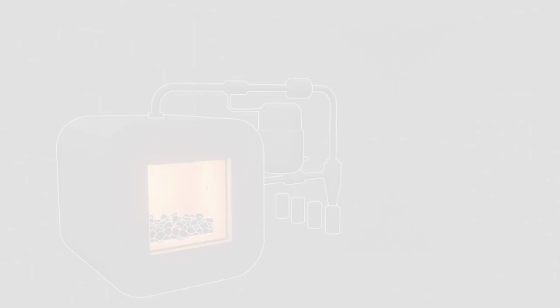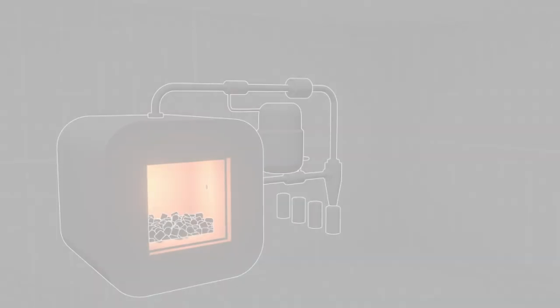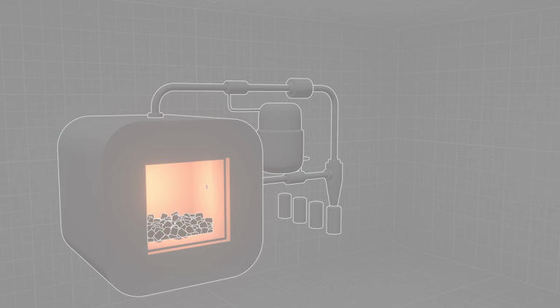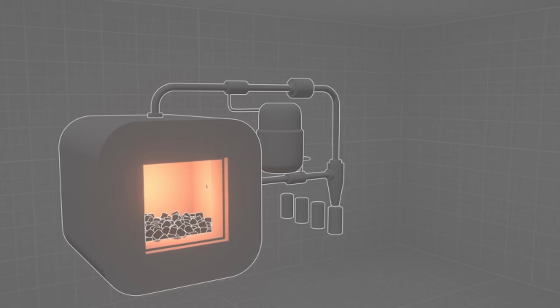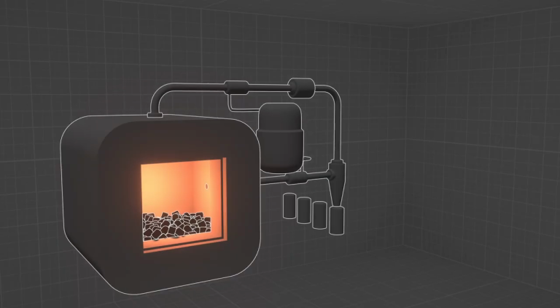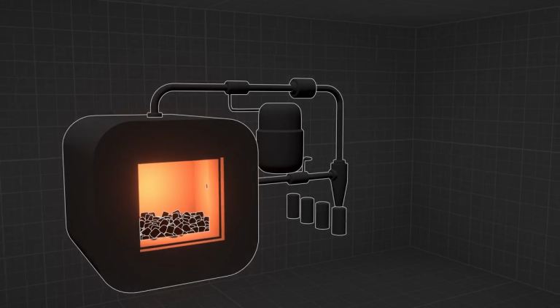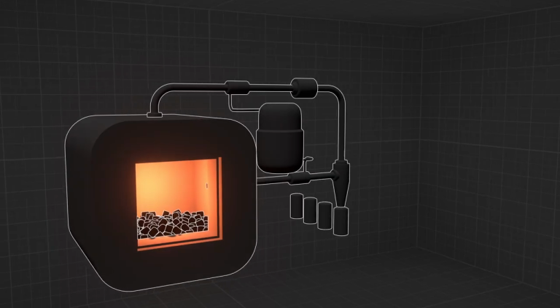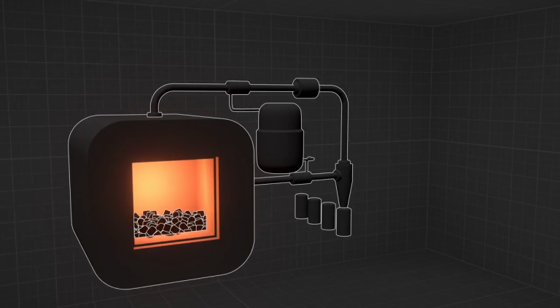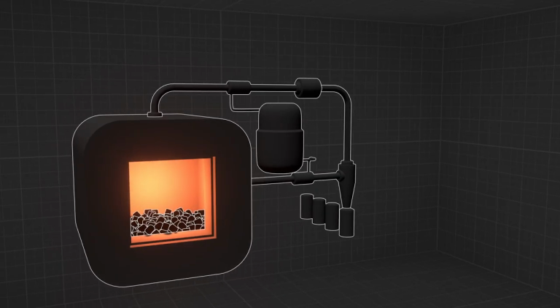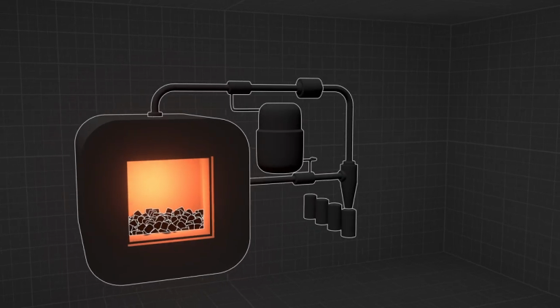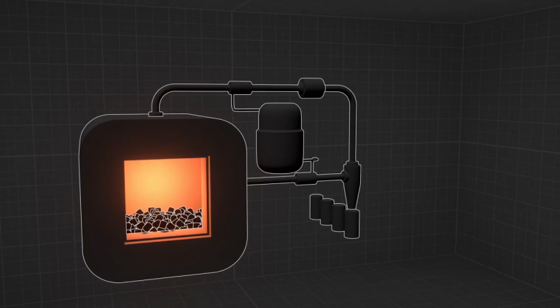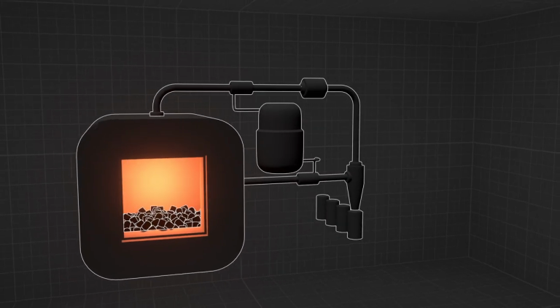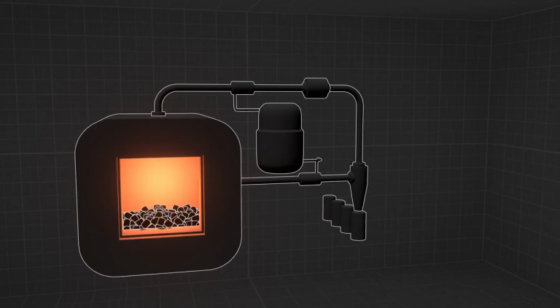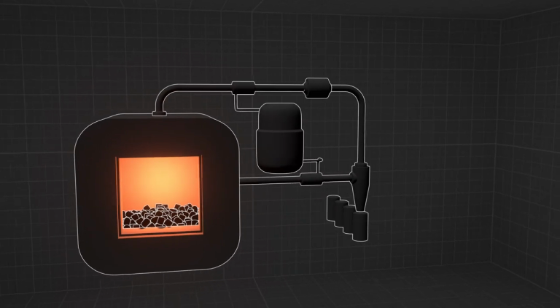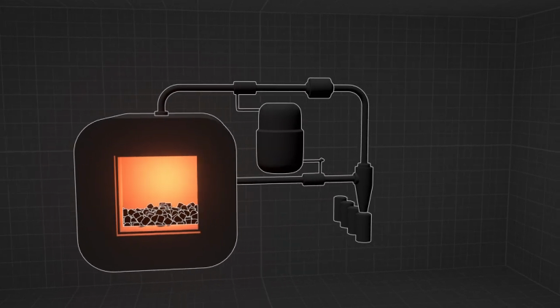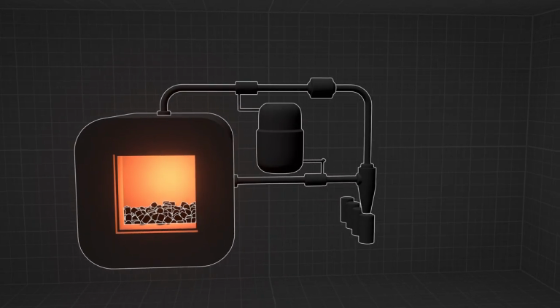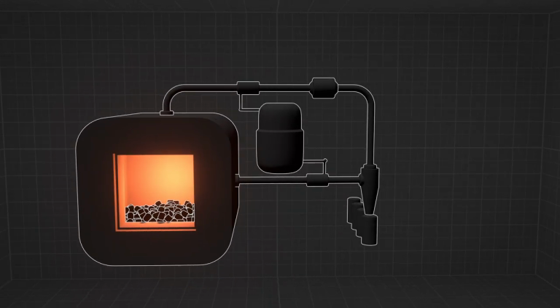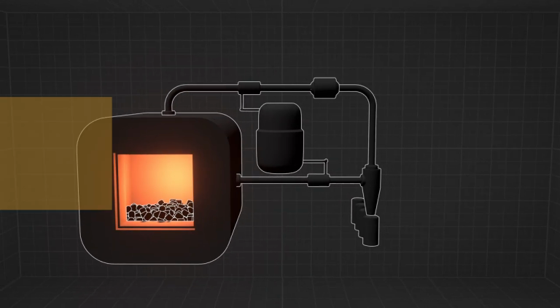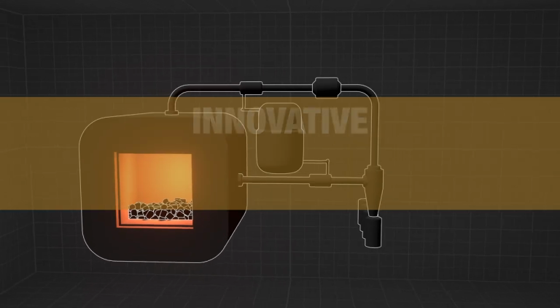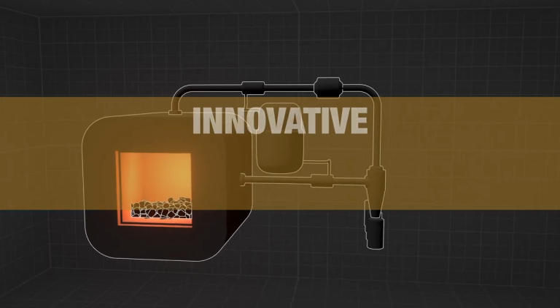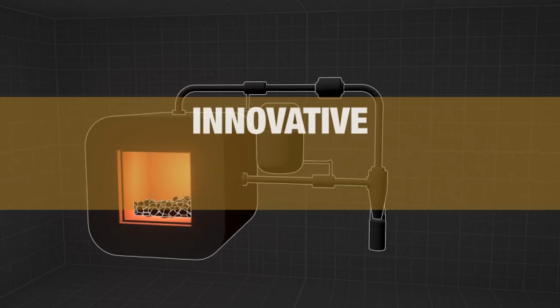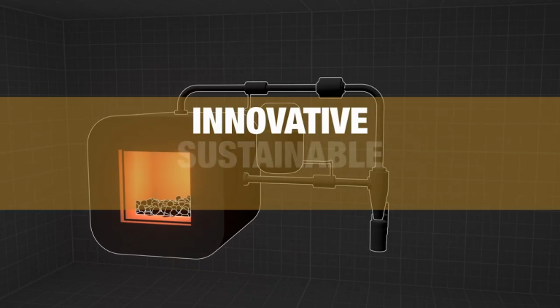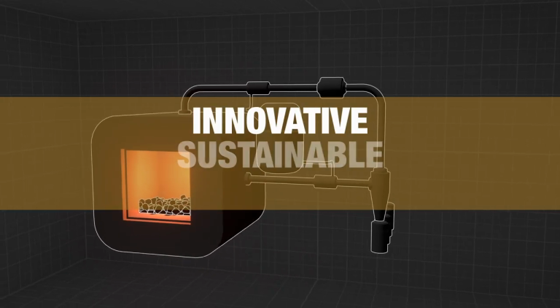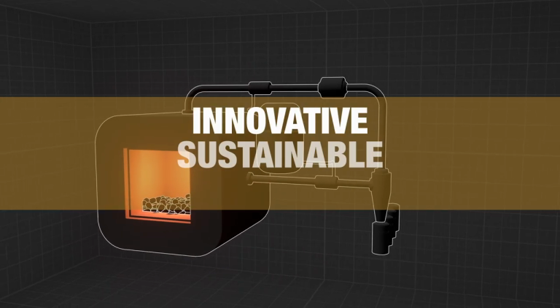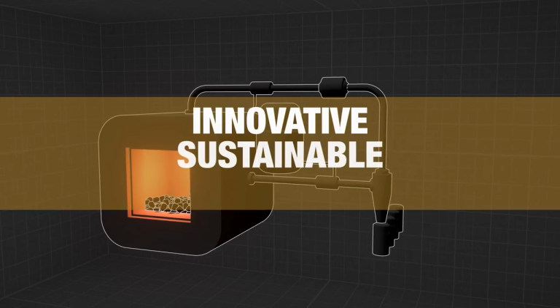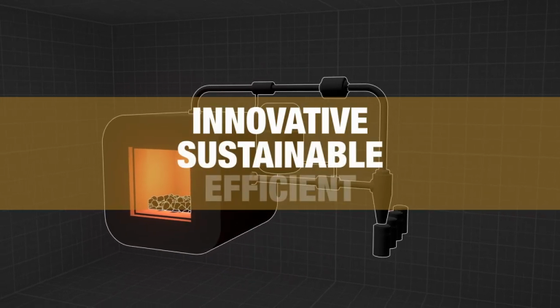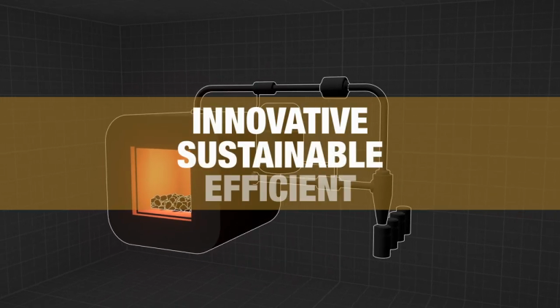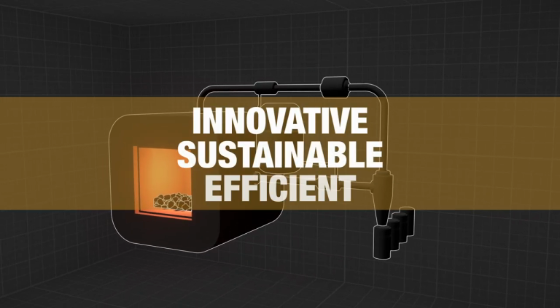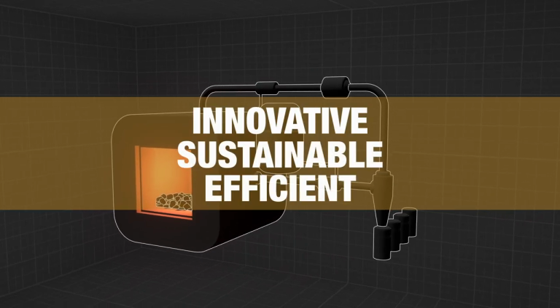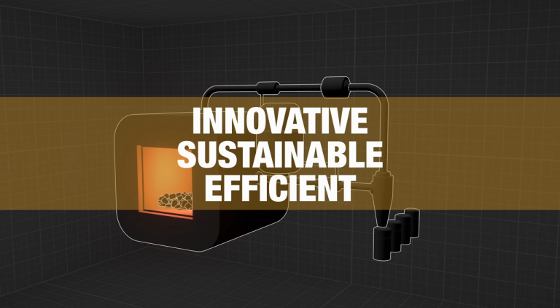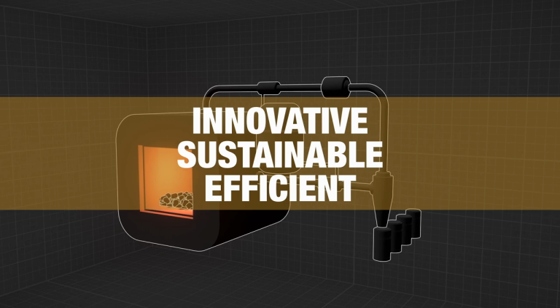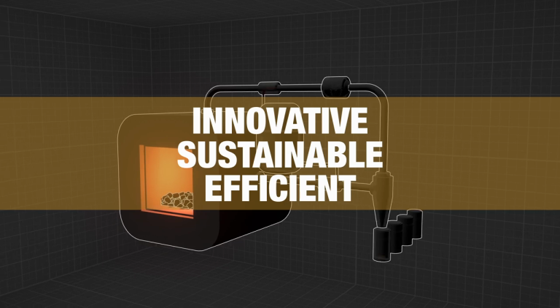That's where Fume Catch kicks in — an innovative, sustainable, and efficient solution.